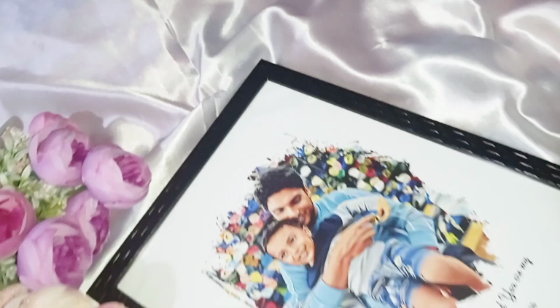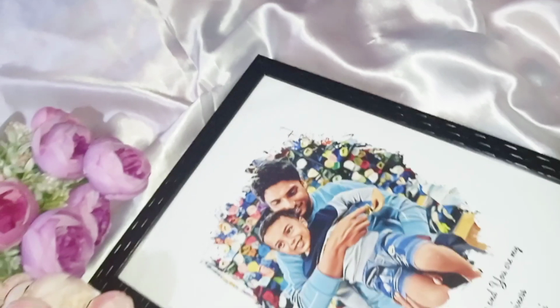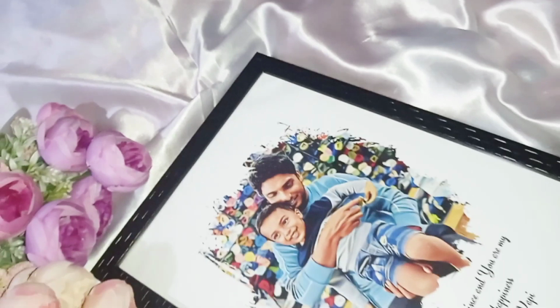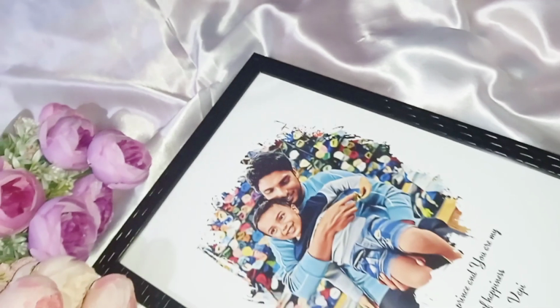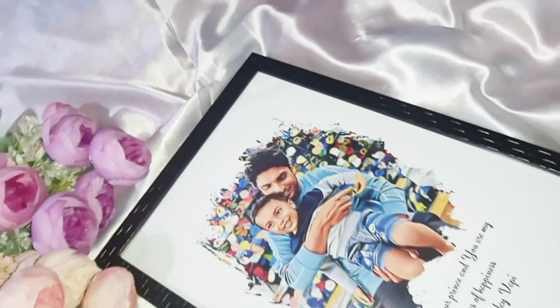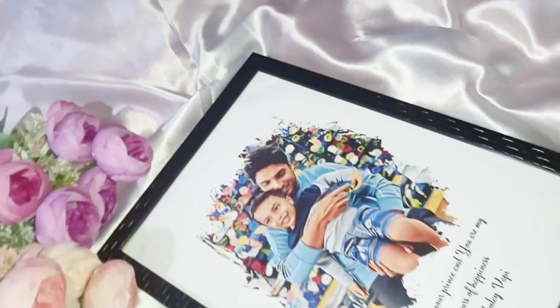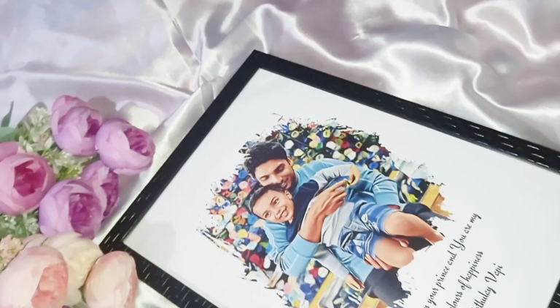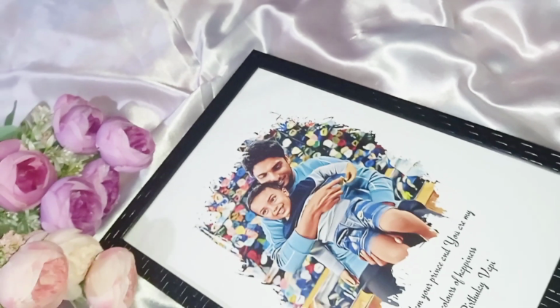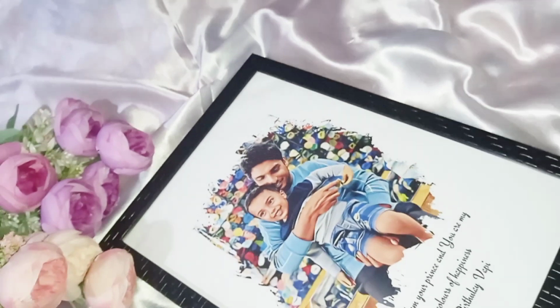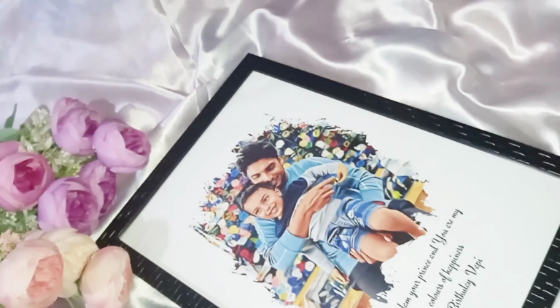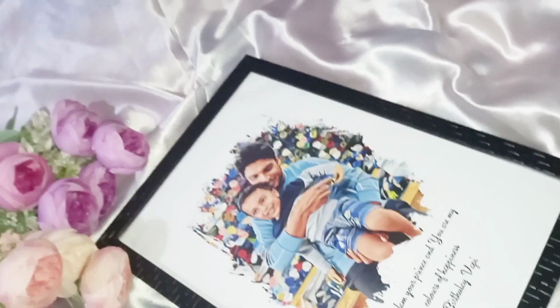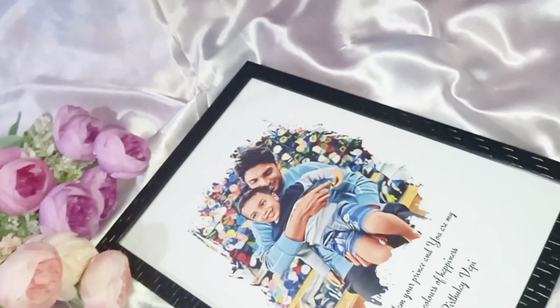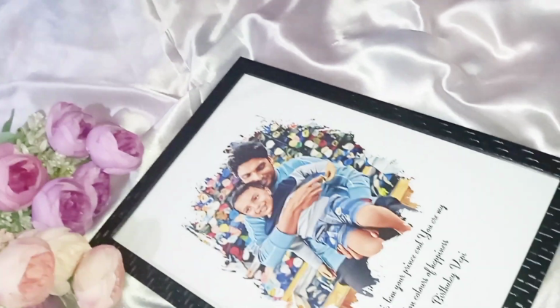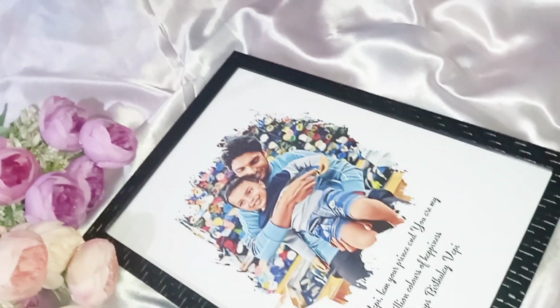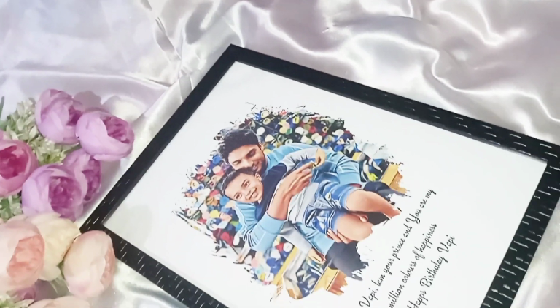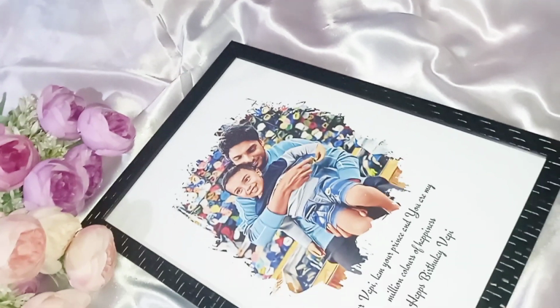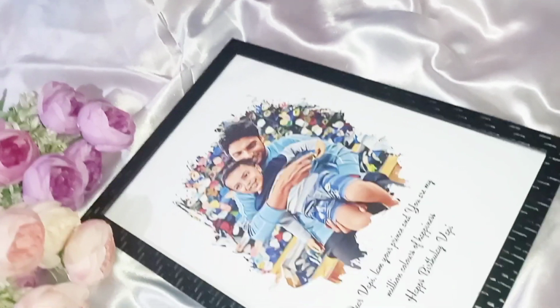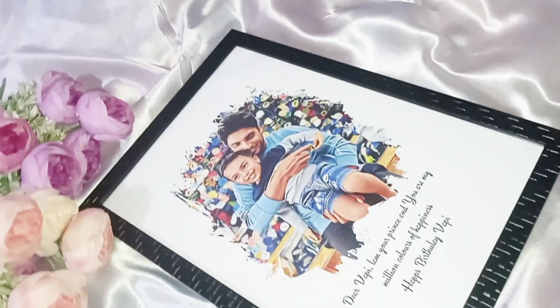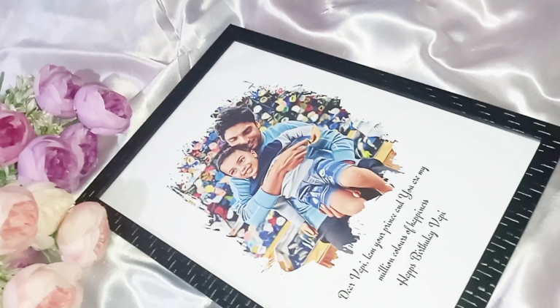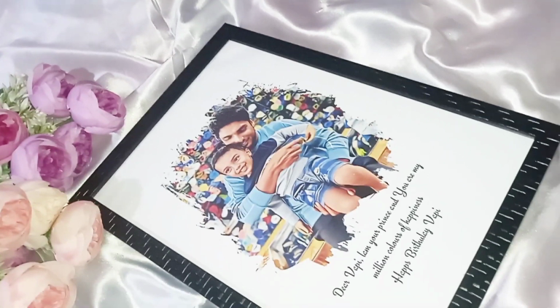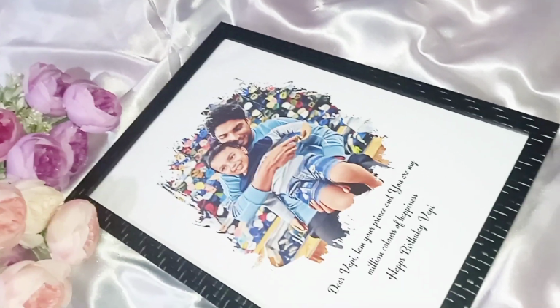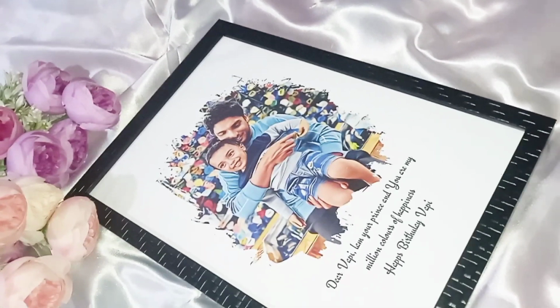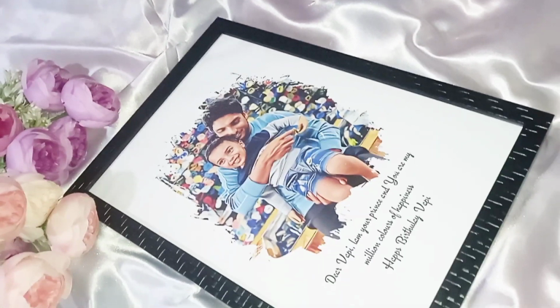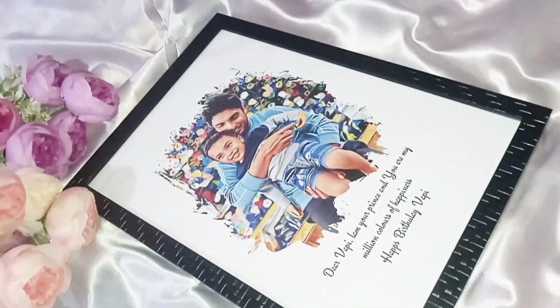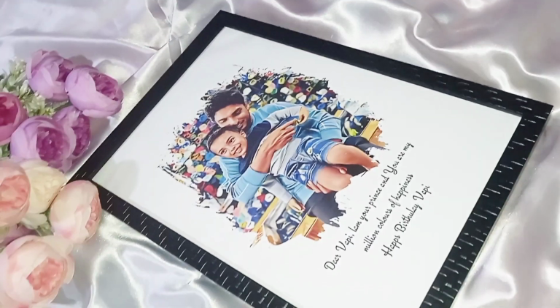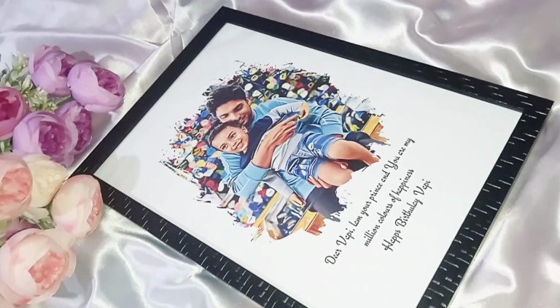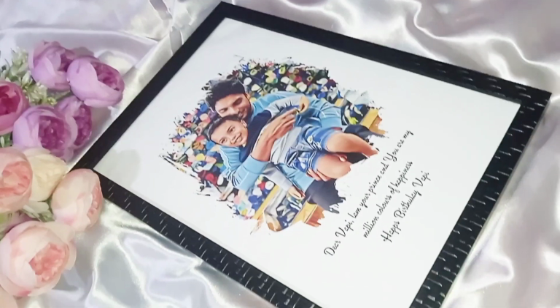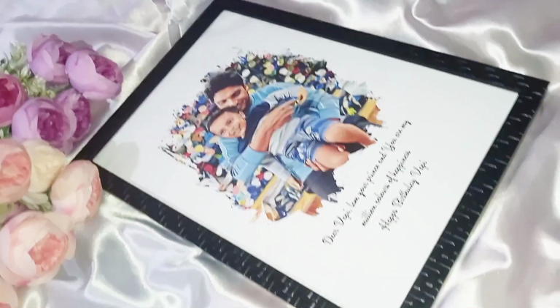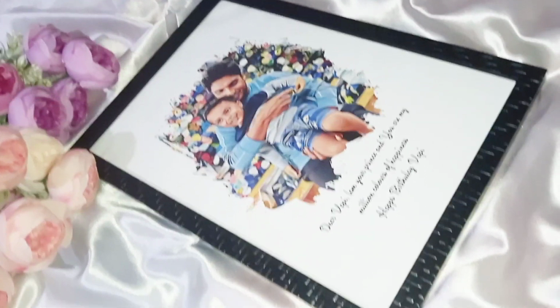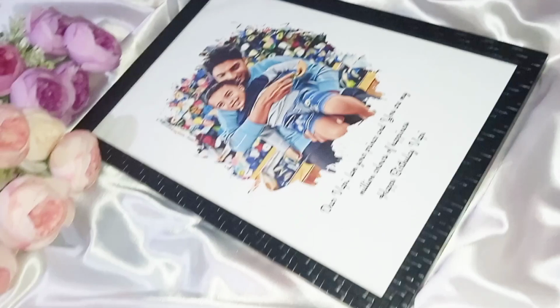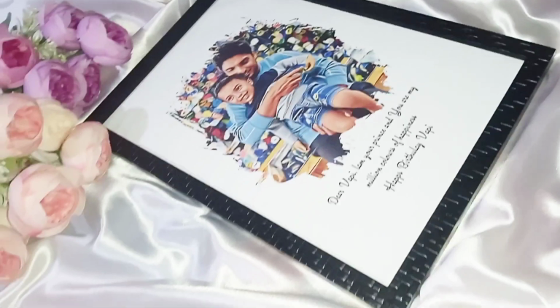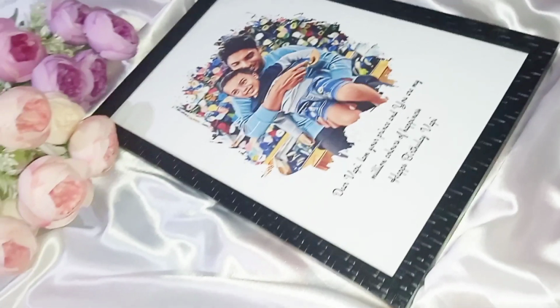Hello, this is our new video. This is a F4 cartoon frame.